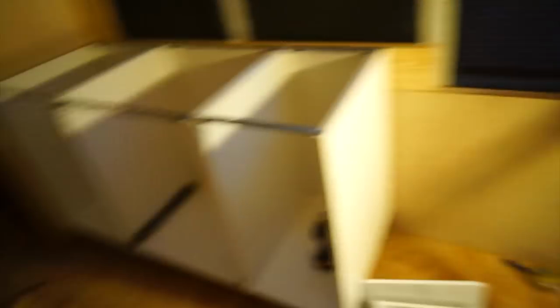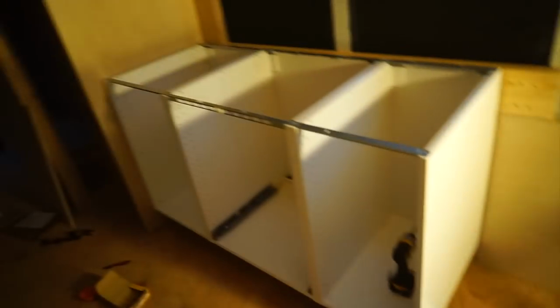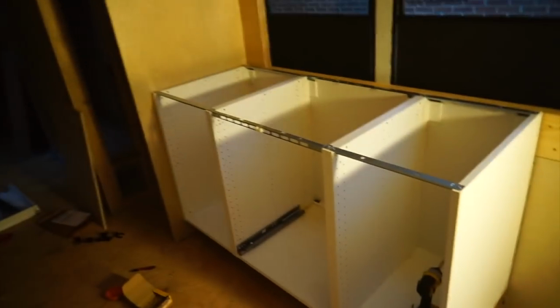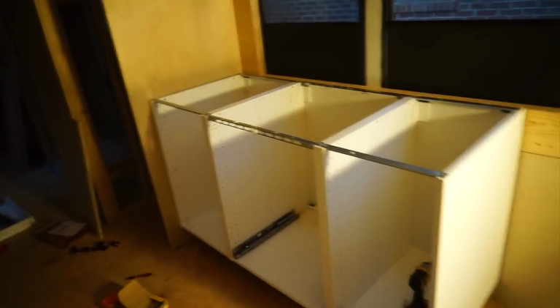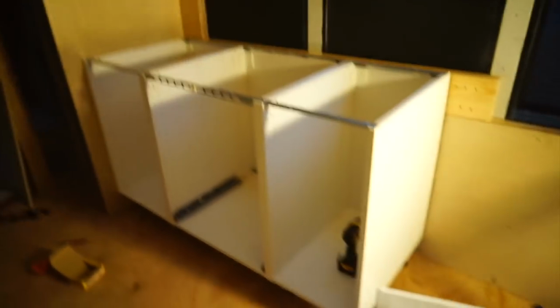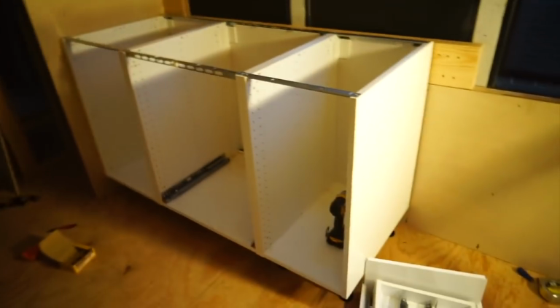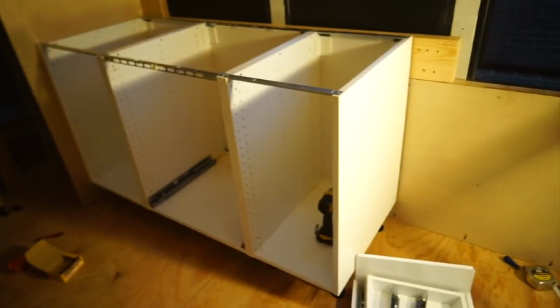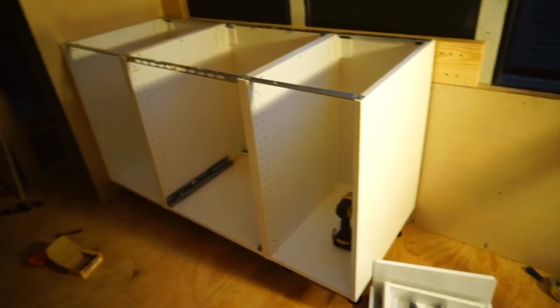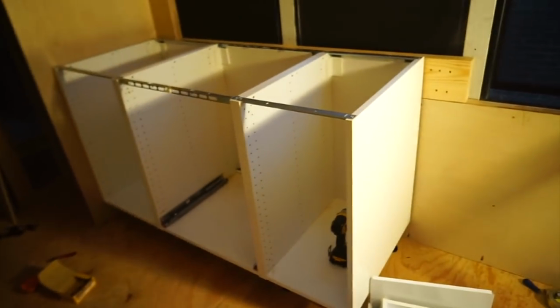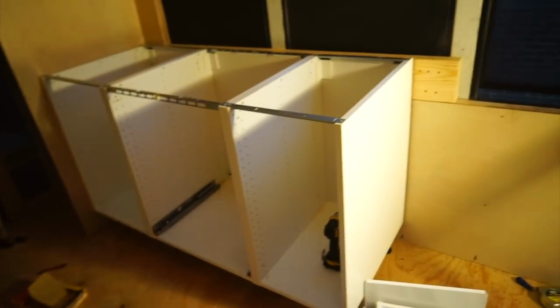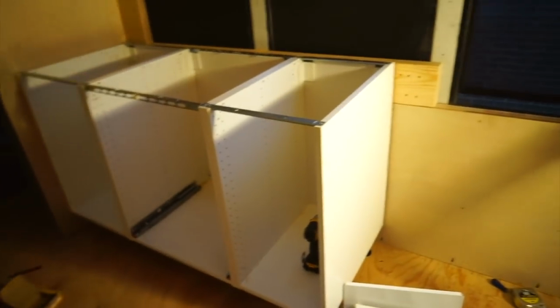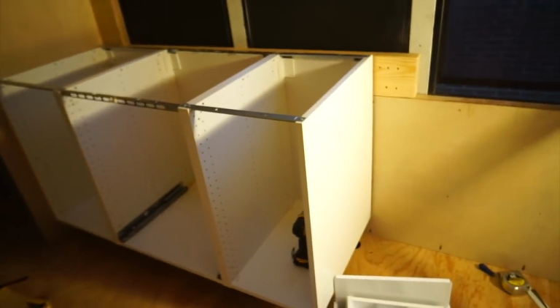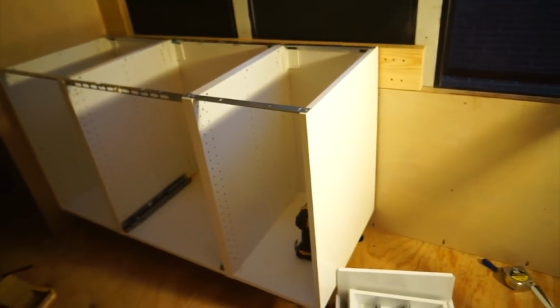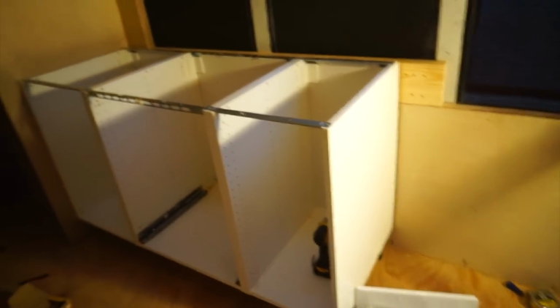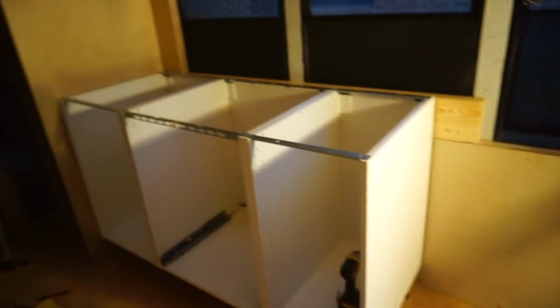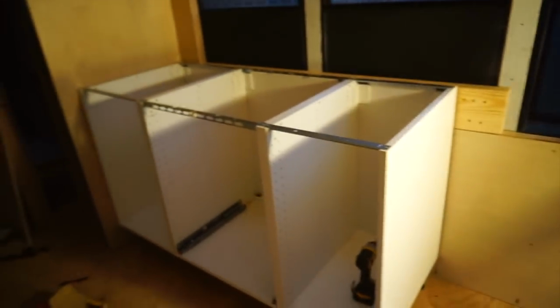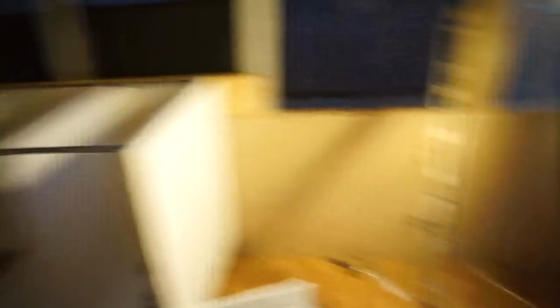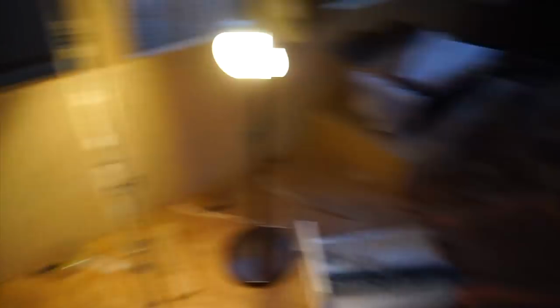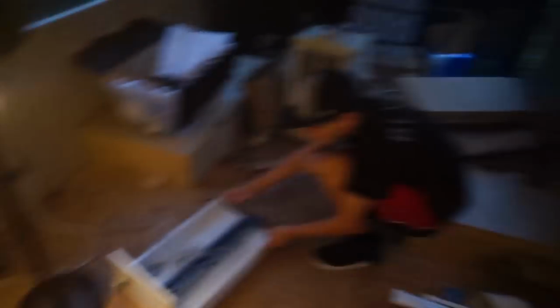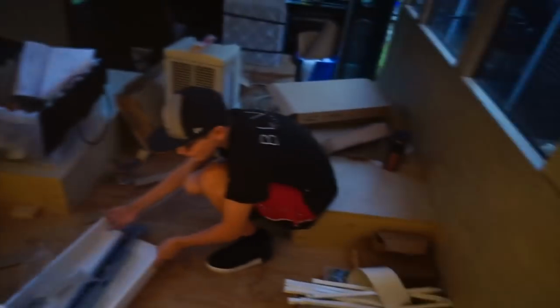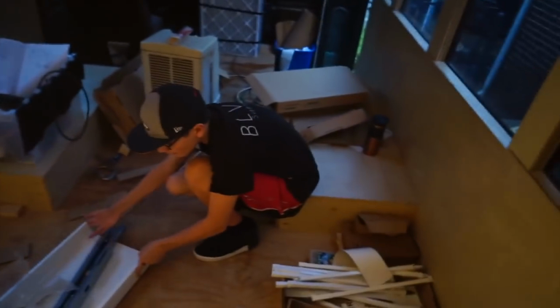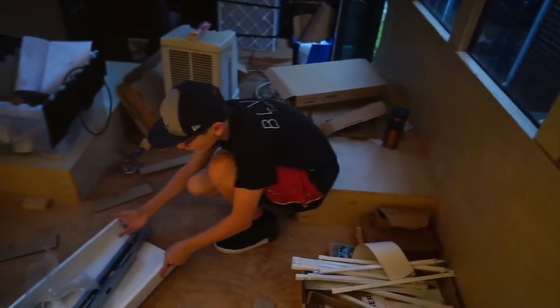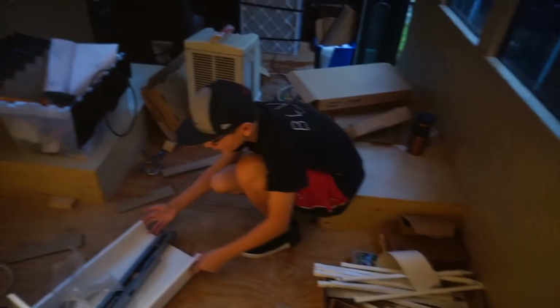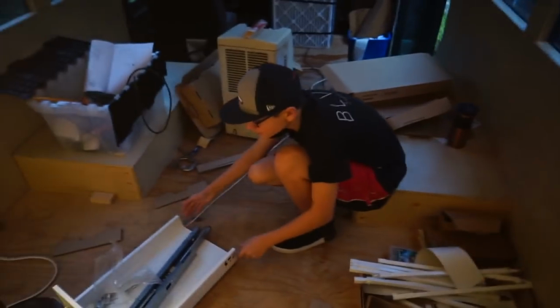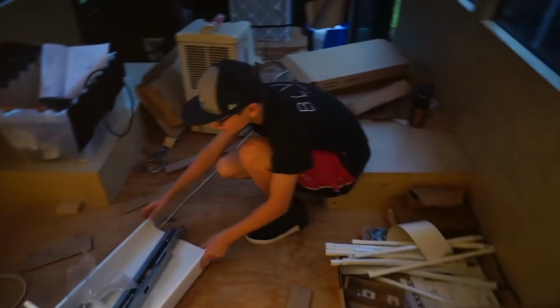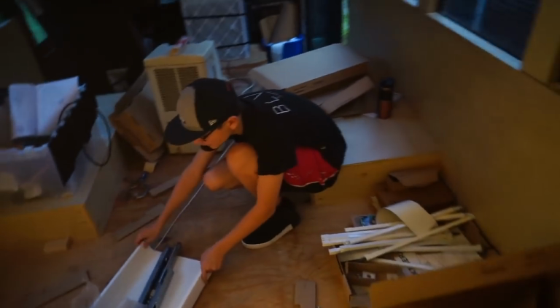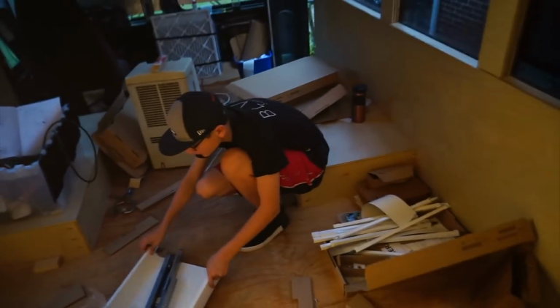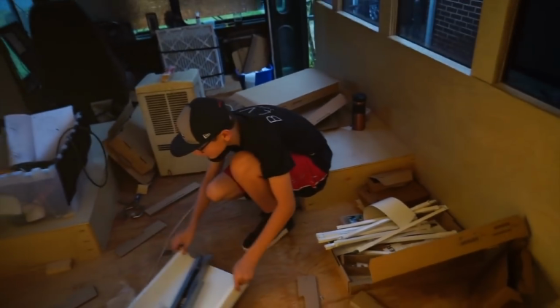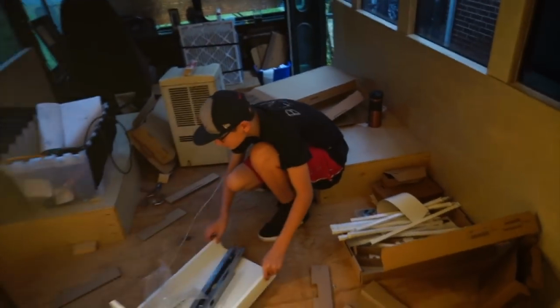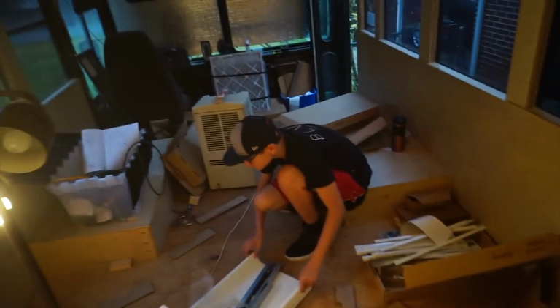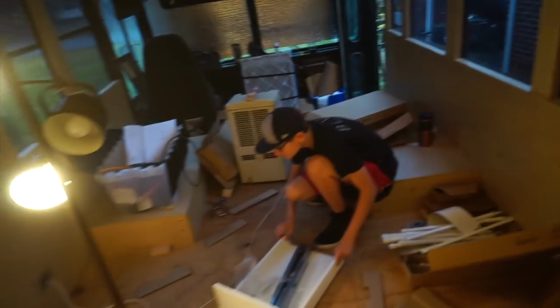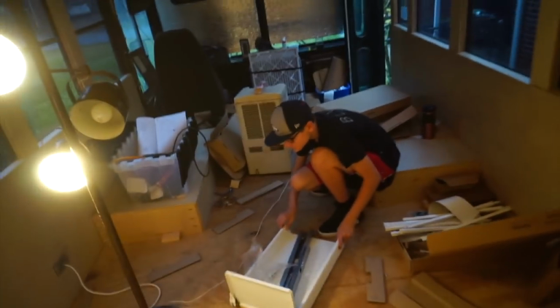Now we're going to put the drawers in, and then we'll be done for the day. We've got to clean up this huge mess, and then we've got to put the lights in.